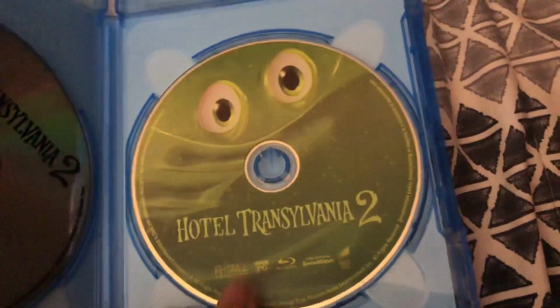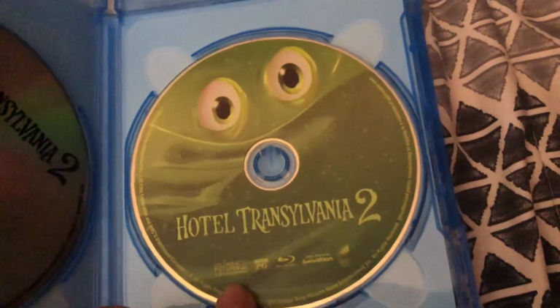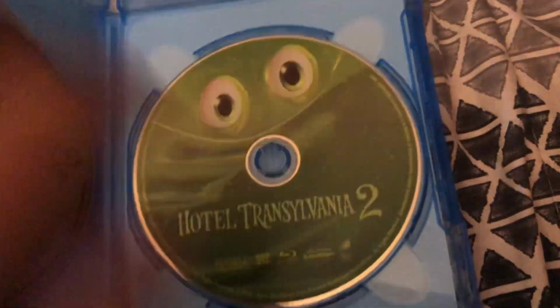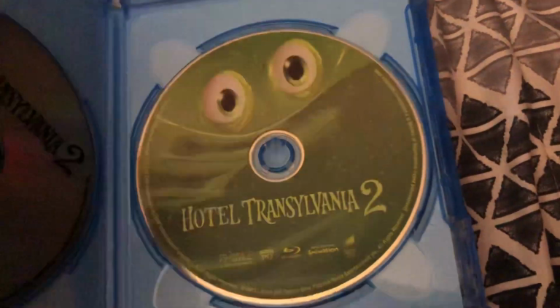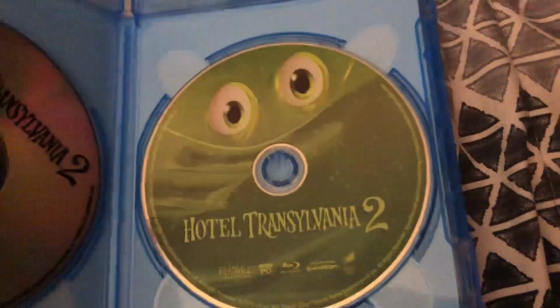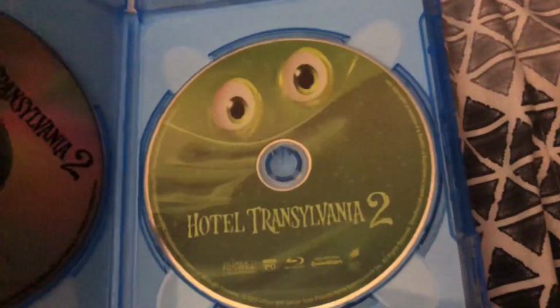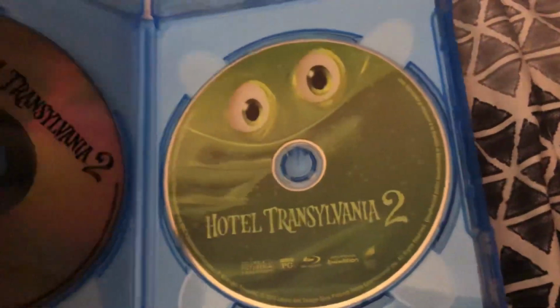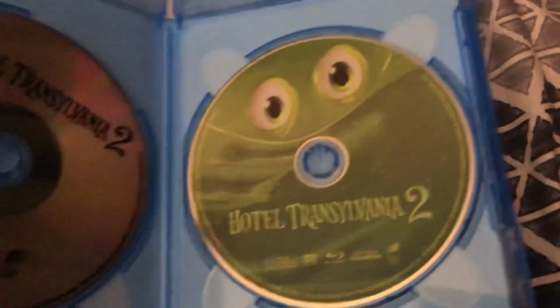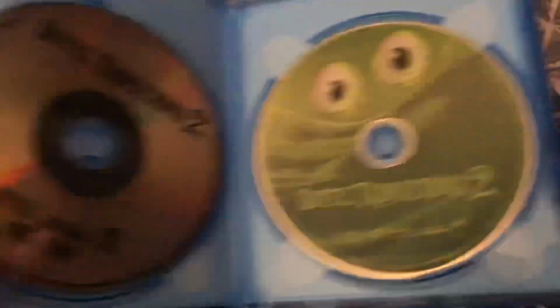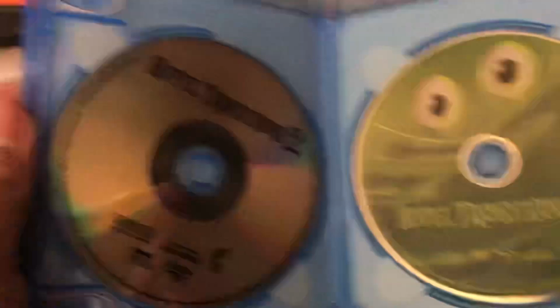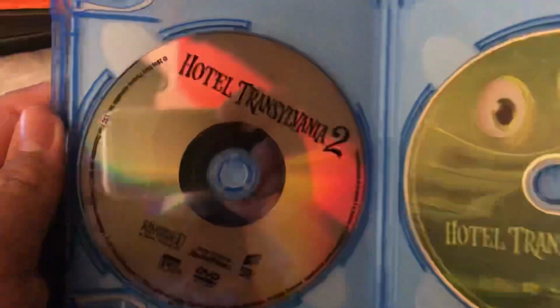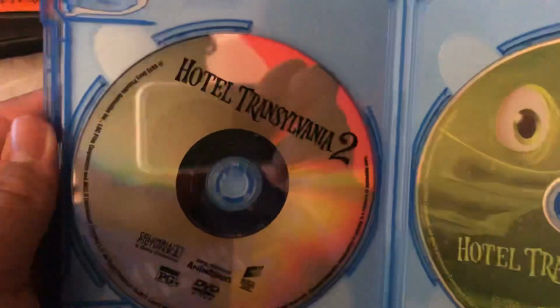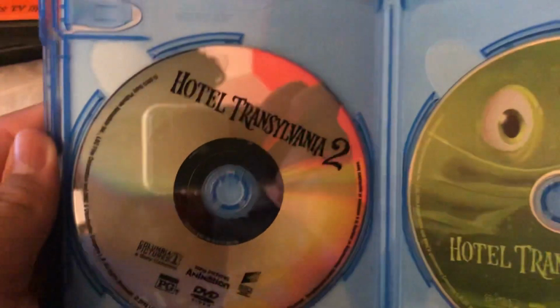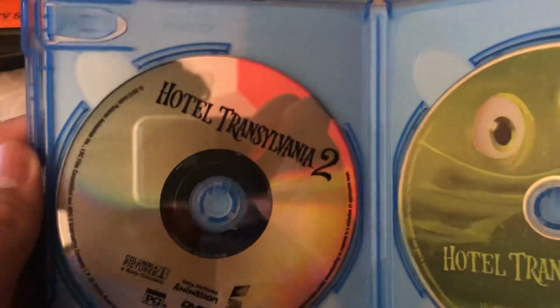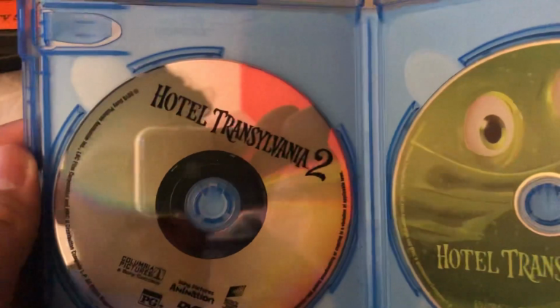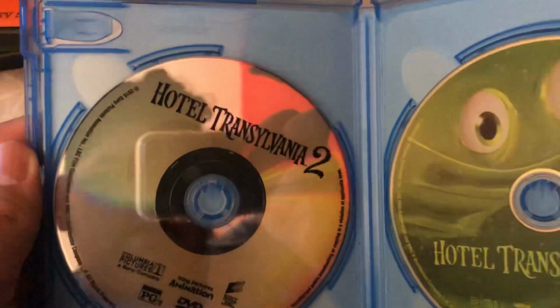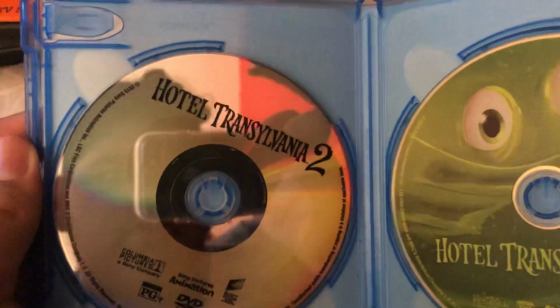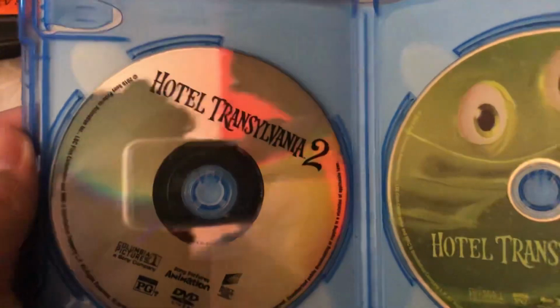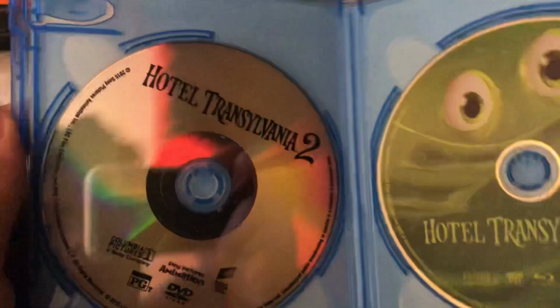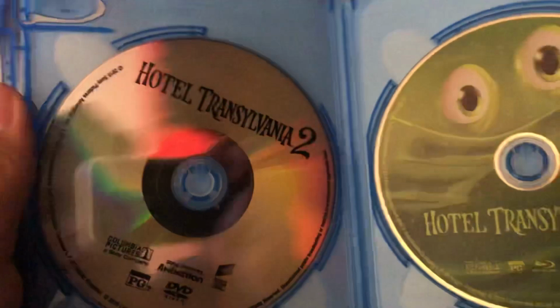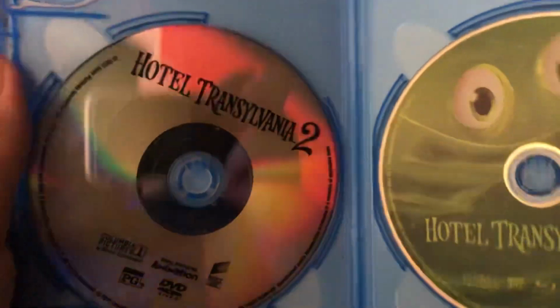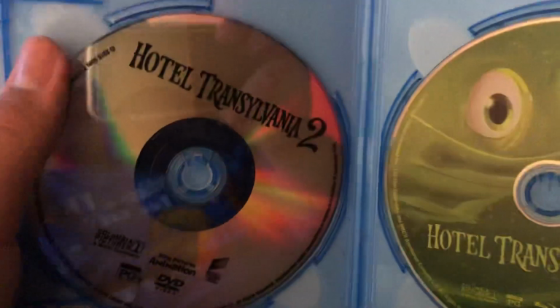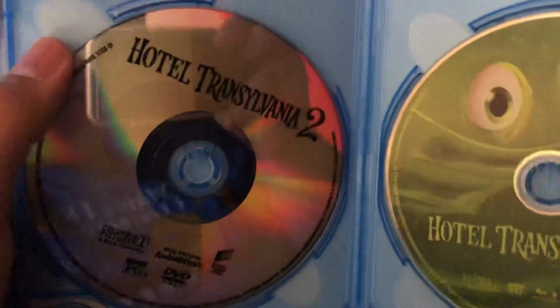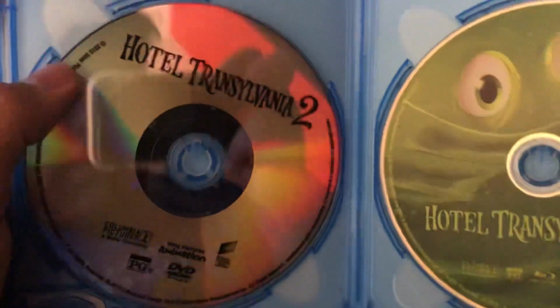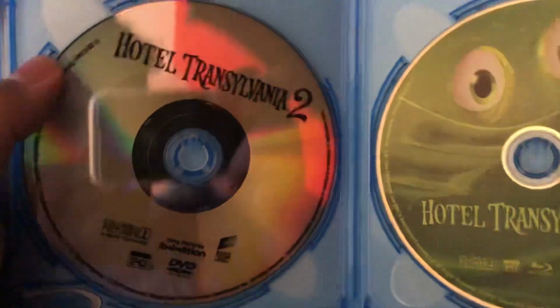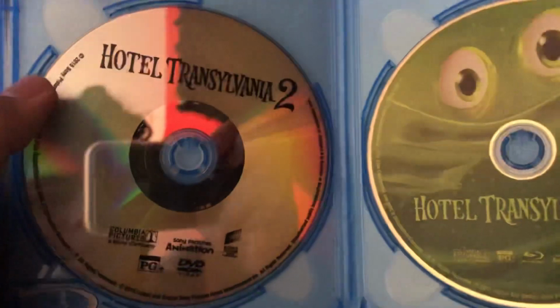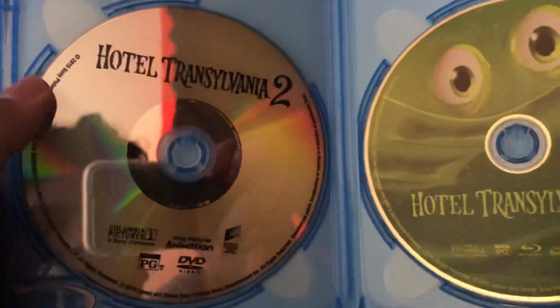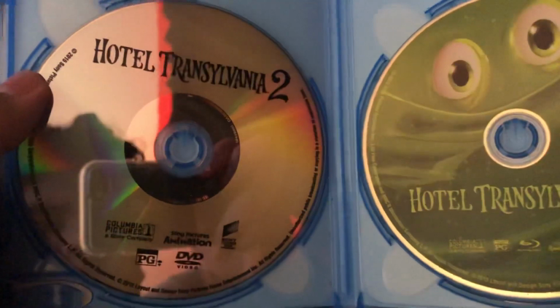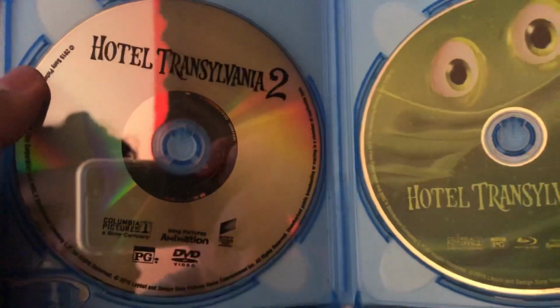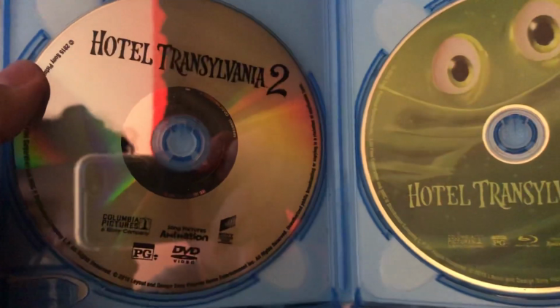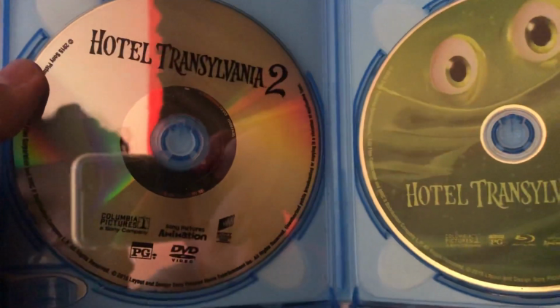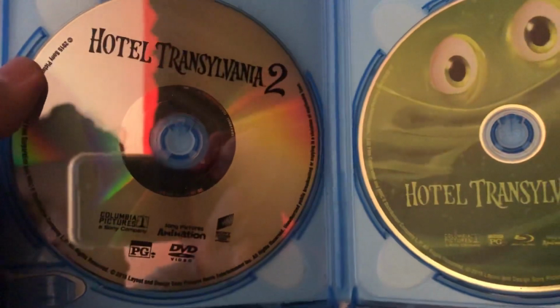Here's the Blu-ray disc with artwork and the DVD version with the clear disc.